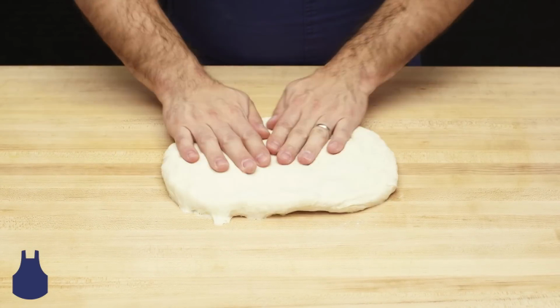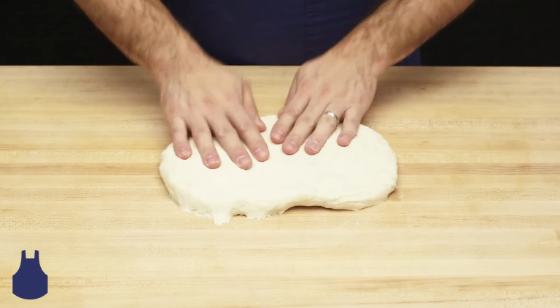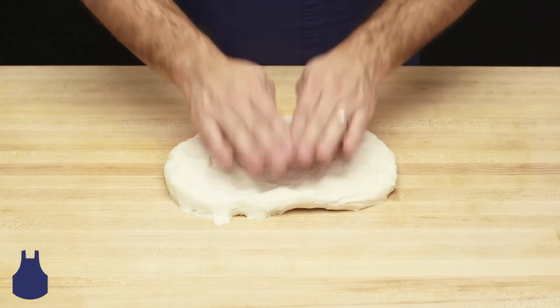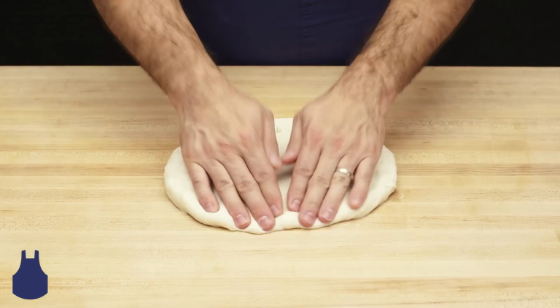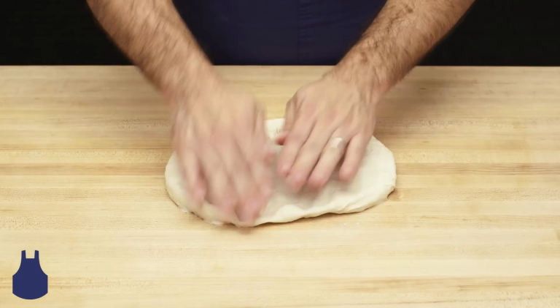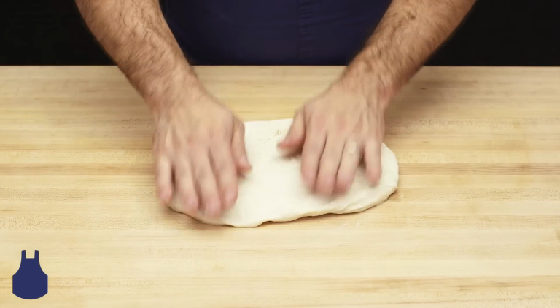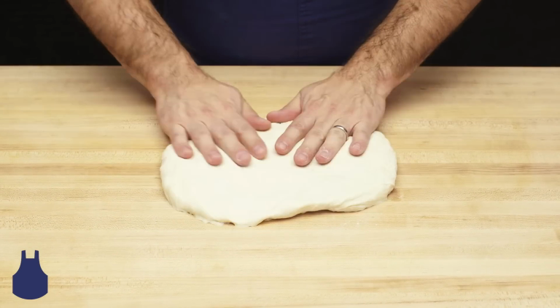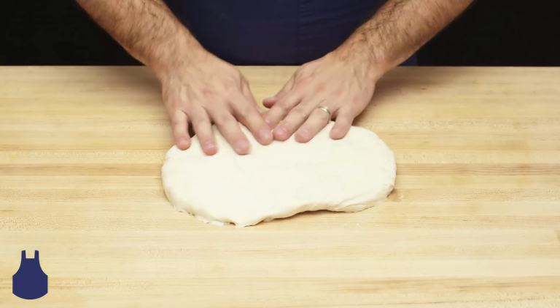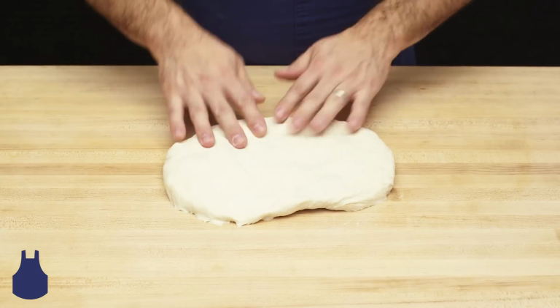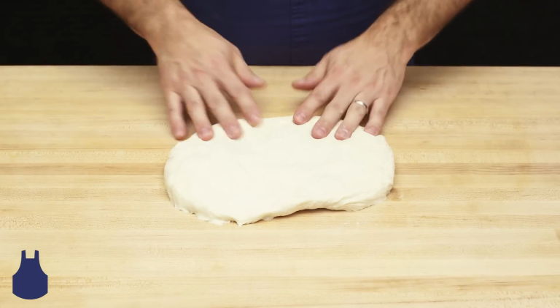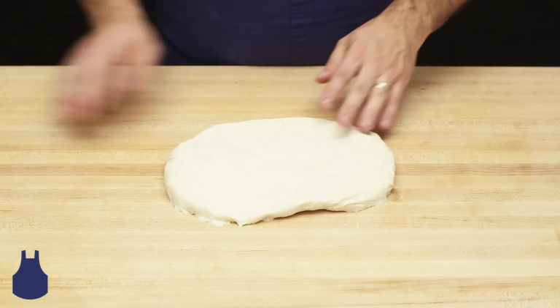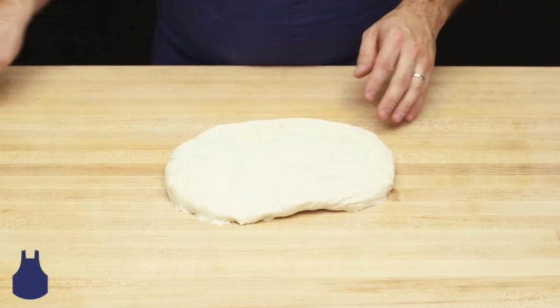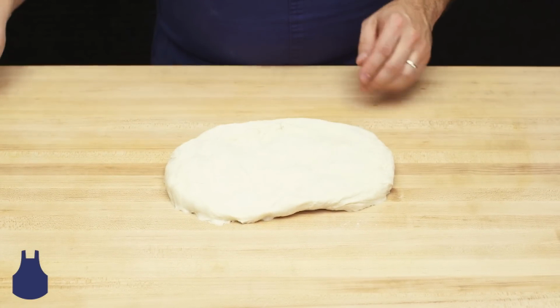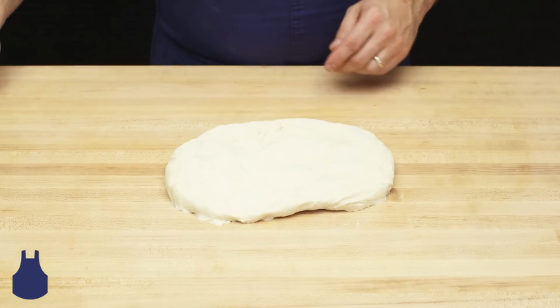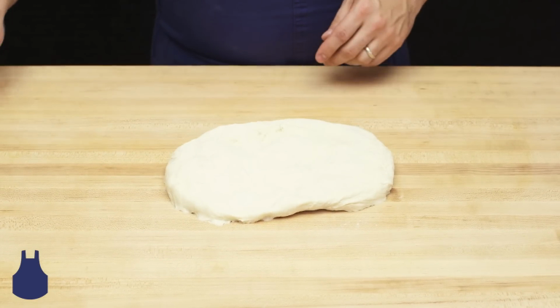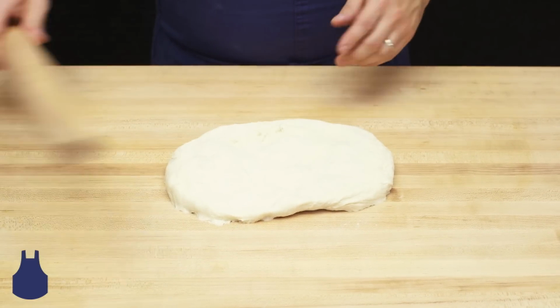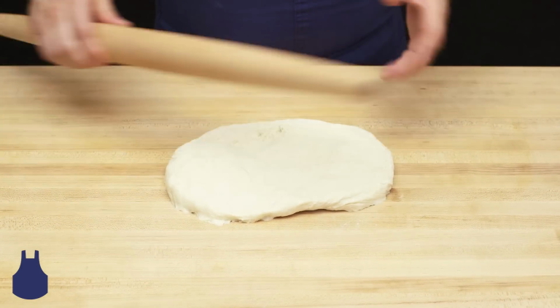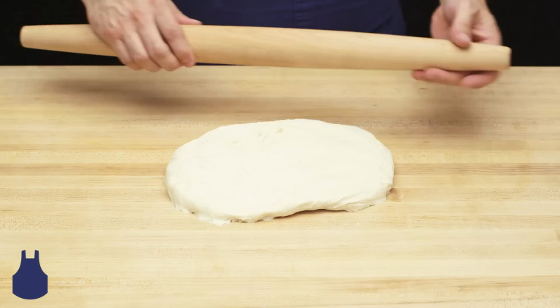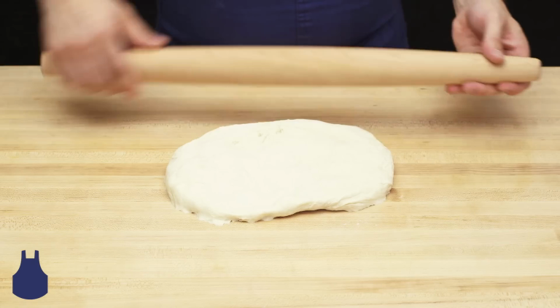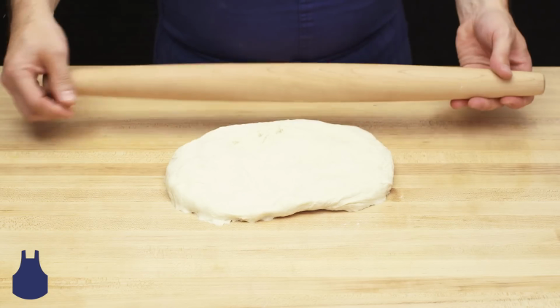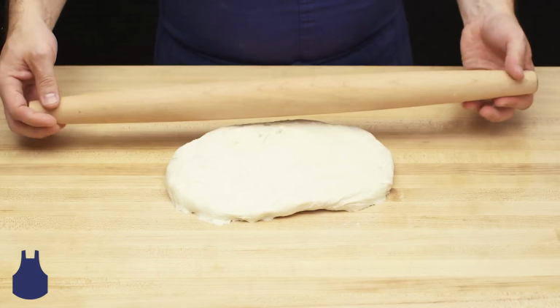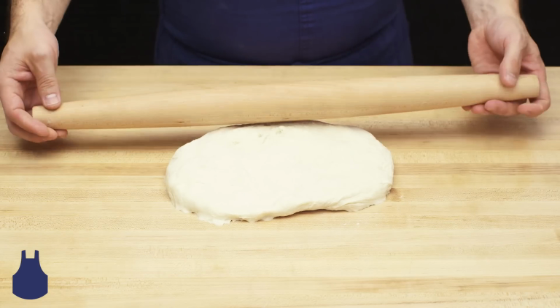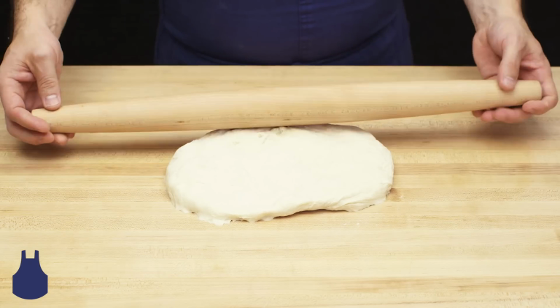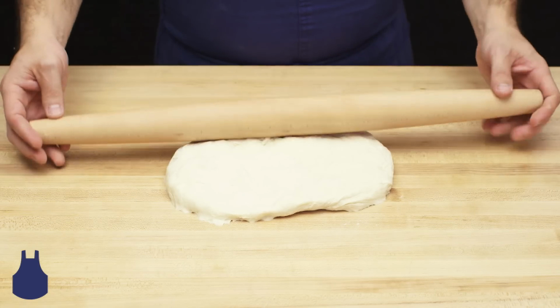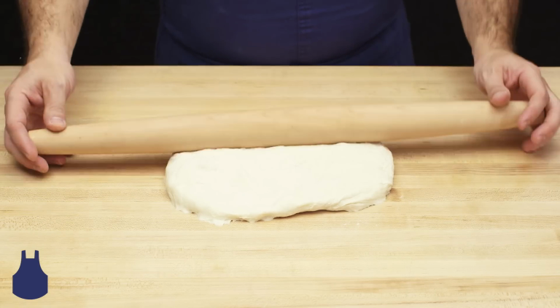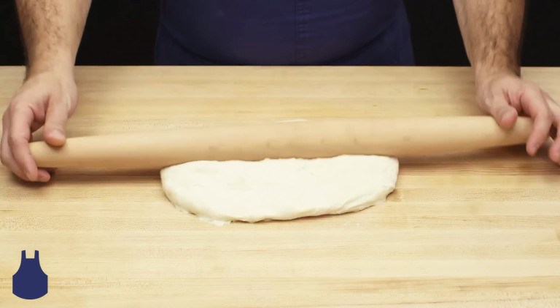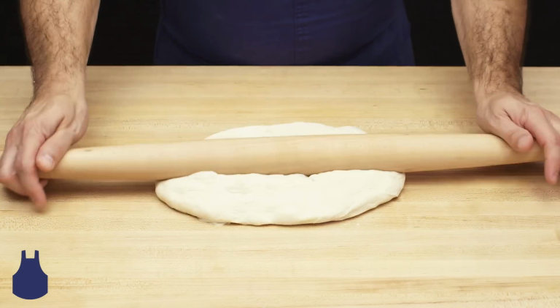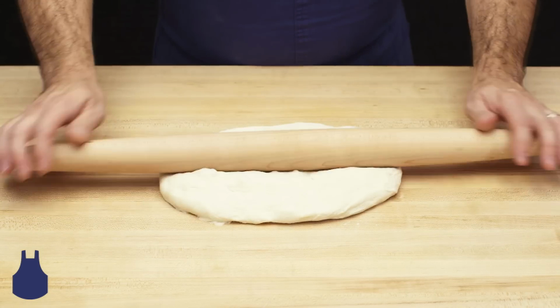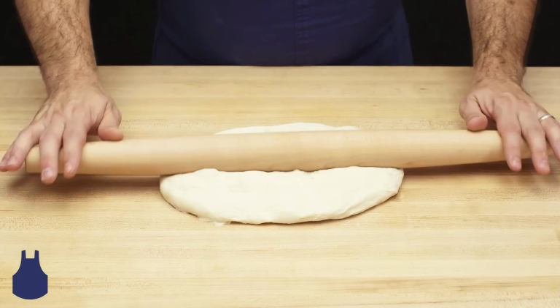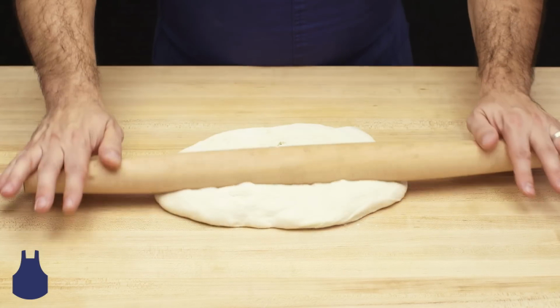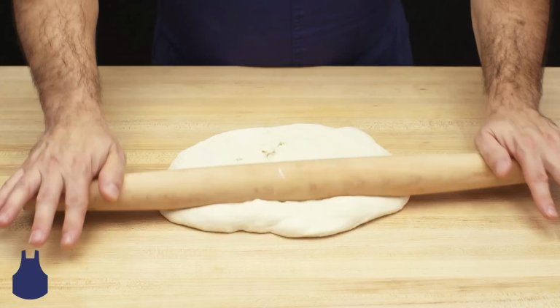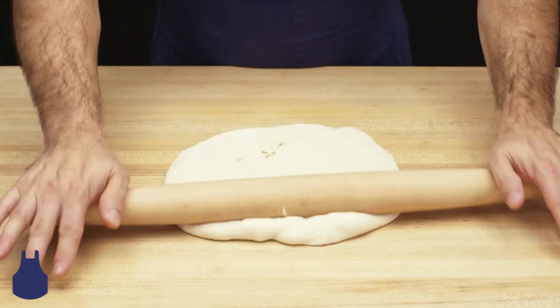When the dough has softened, we can use a rolling pin, or even a bottle of wine to help roll it out nice and flat.